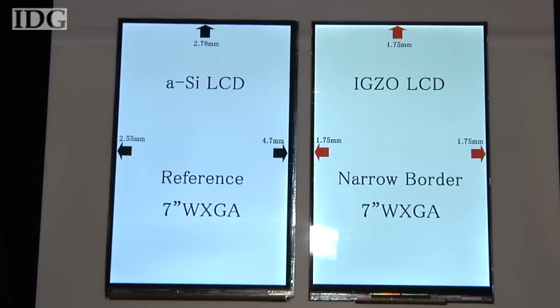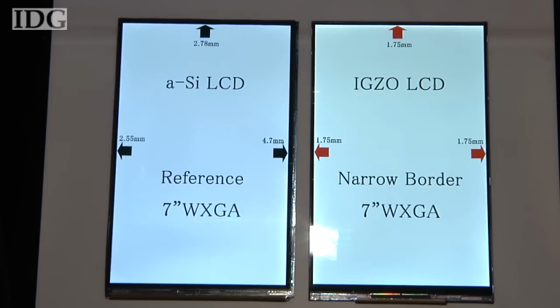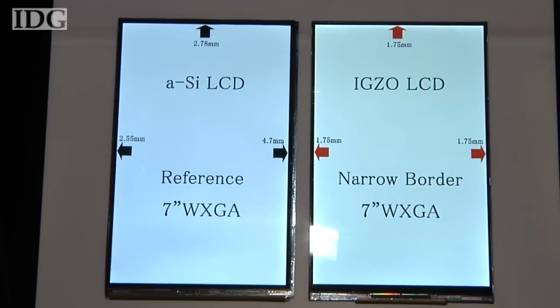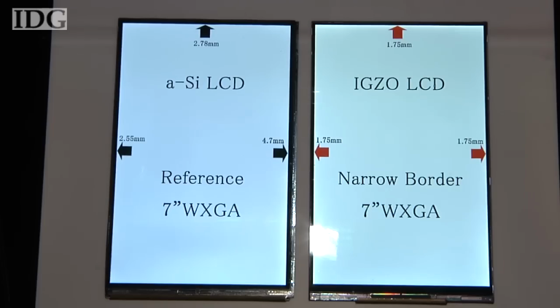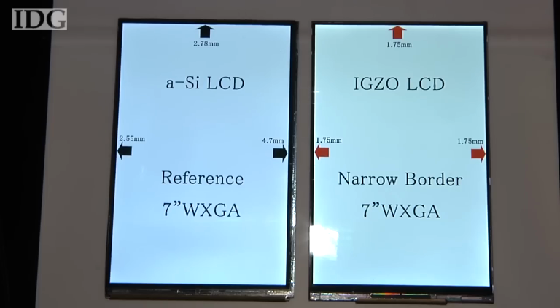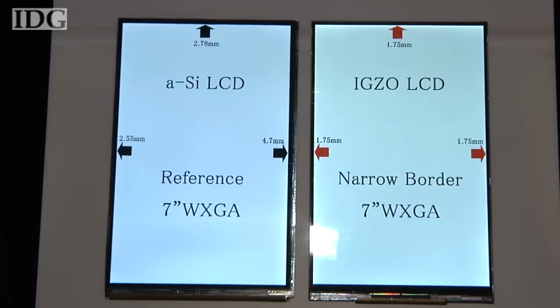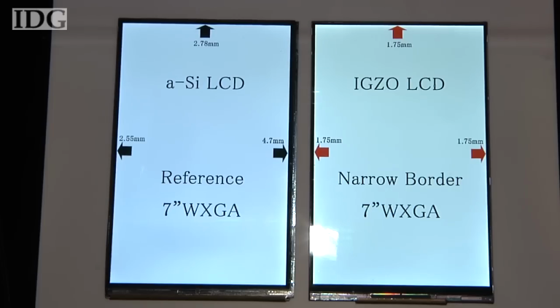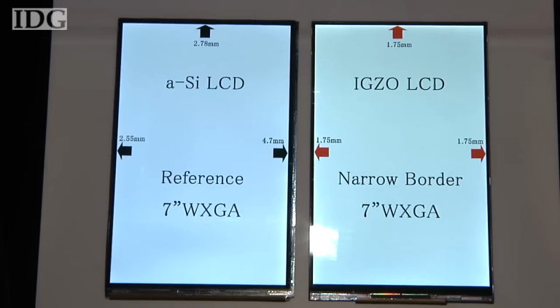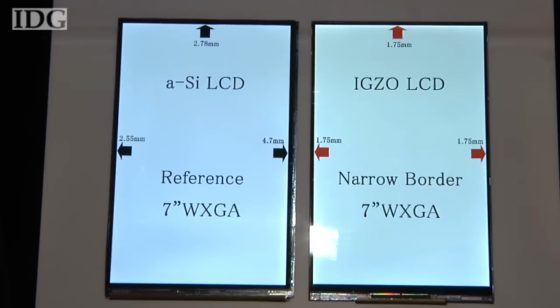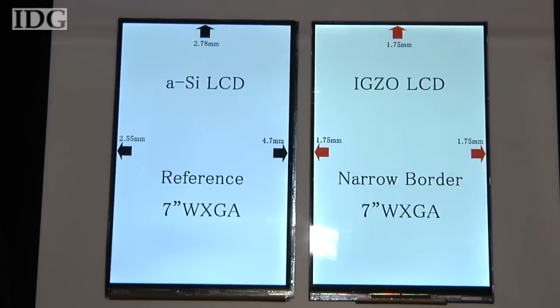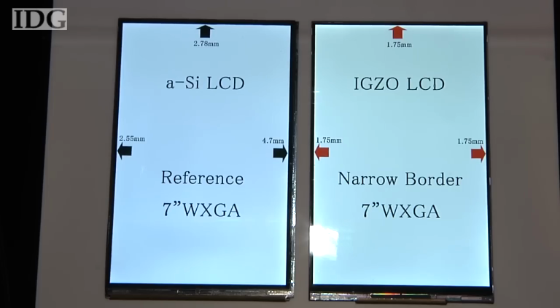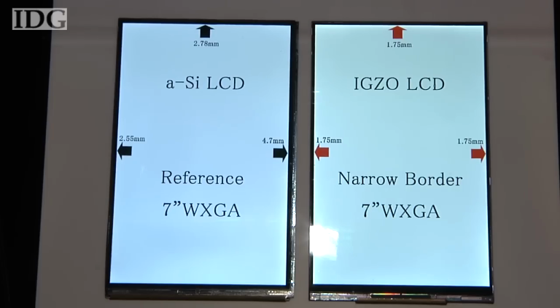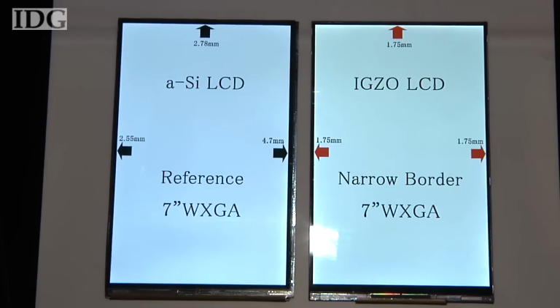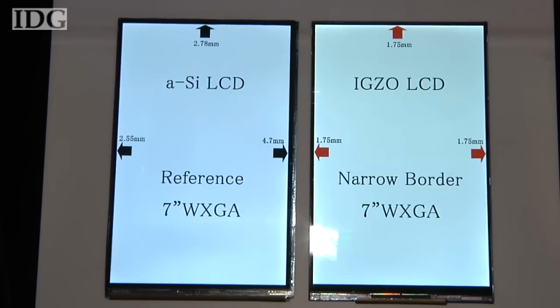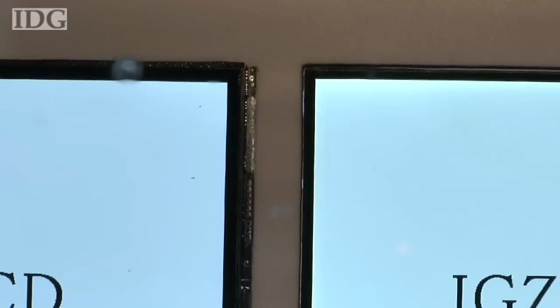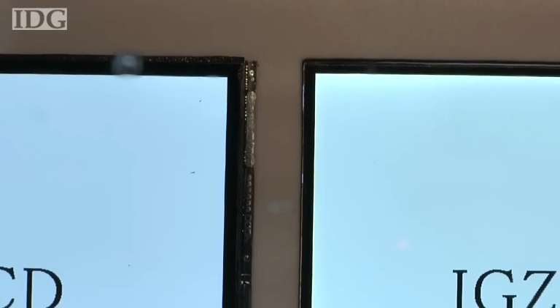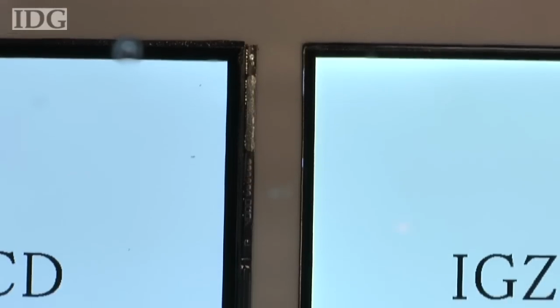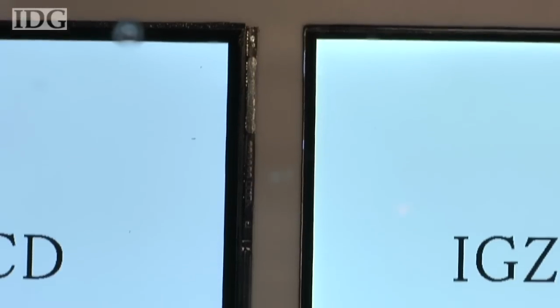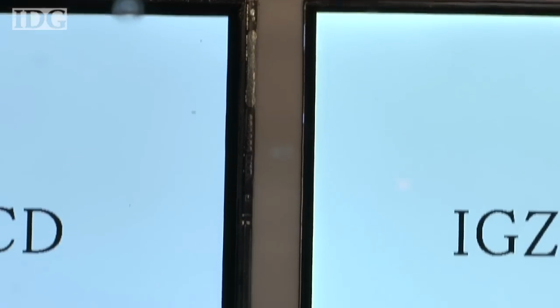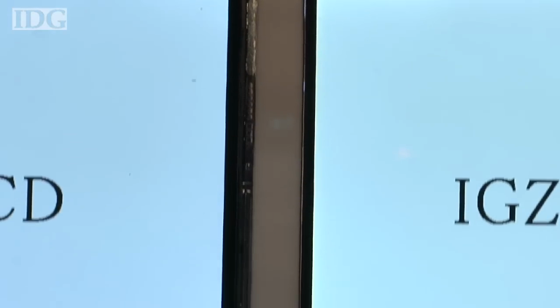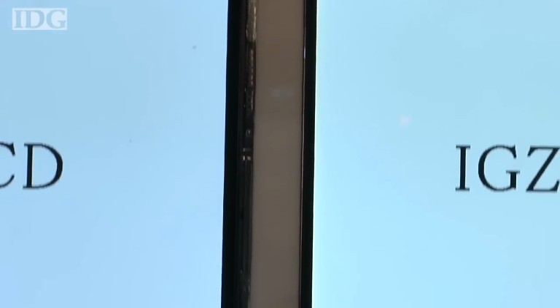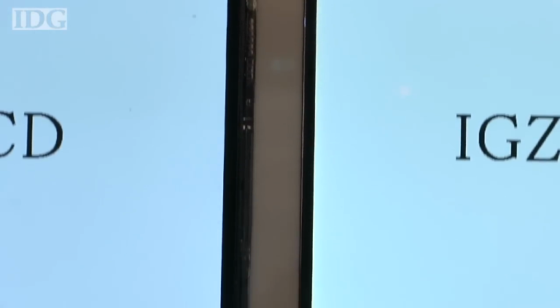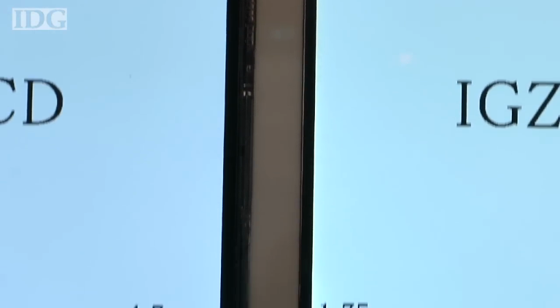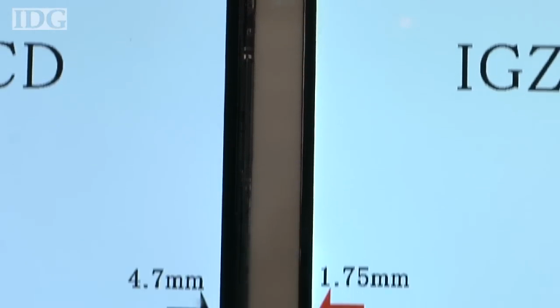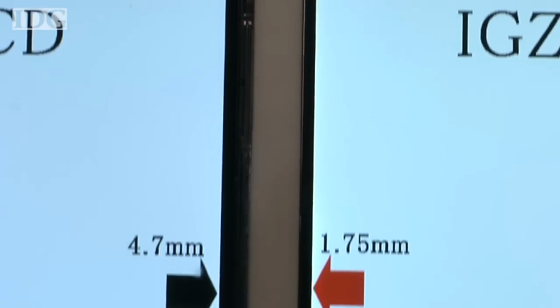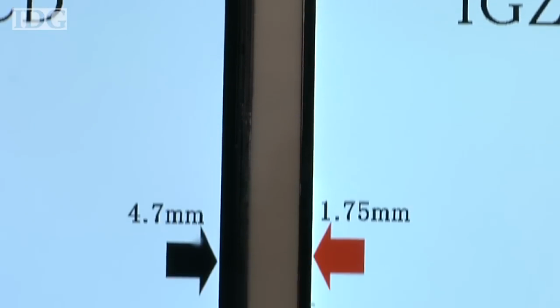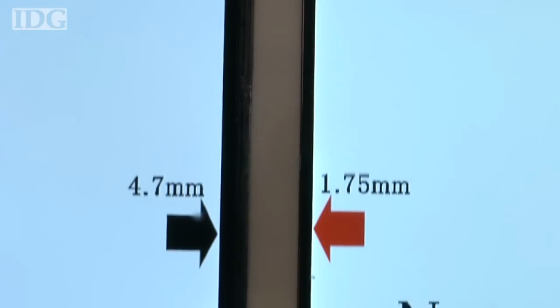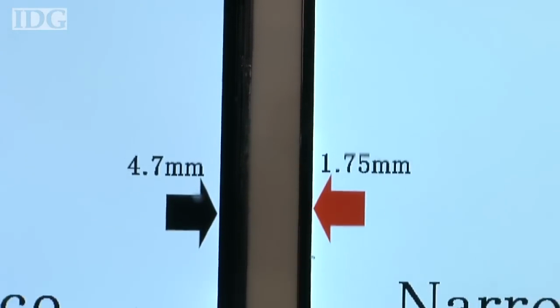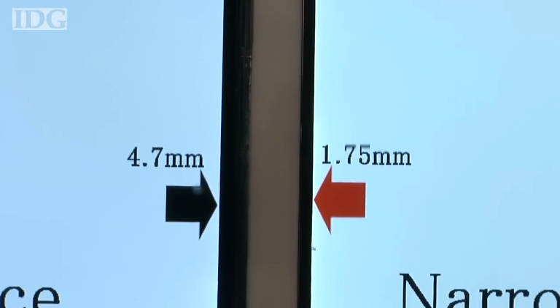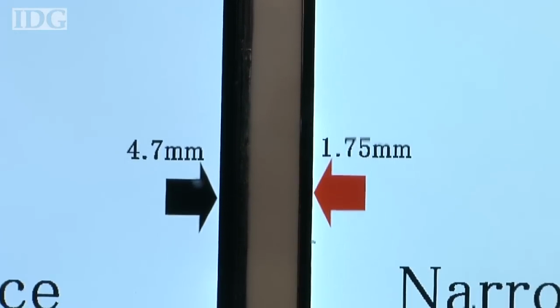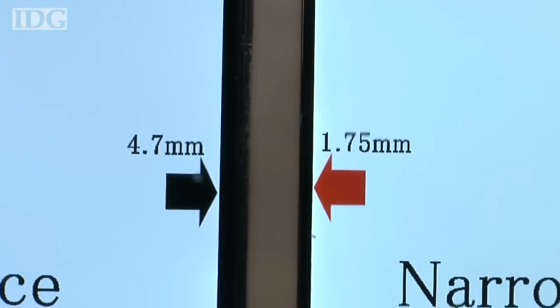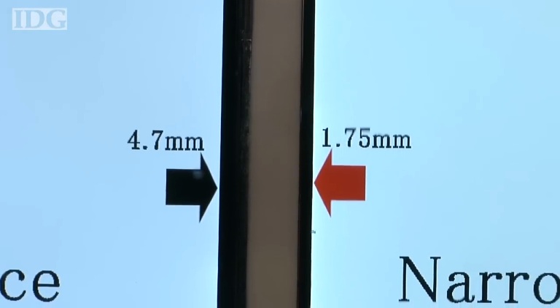Another advantage of these smaller transistors is the thinner bezel. Here it's less than half that of a current LCD.